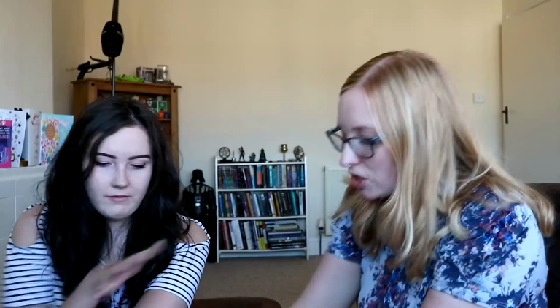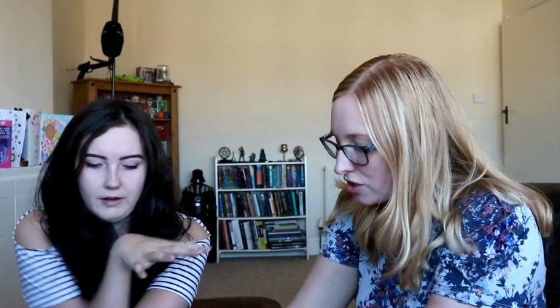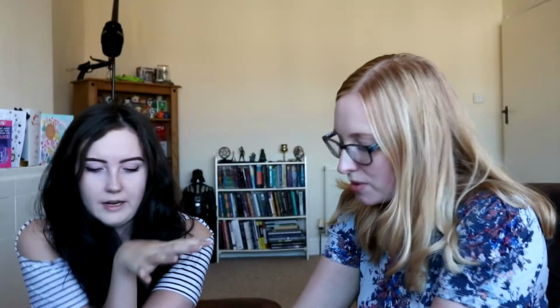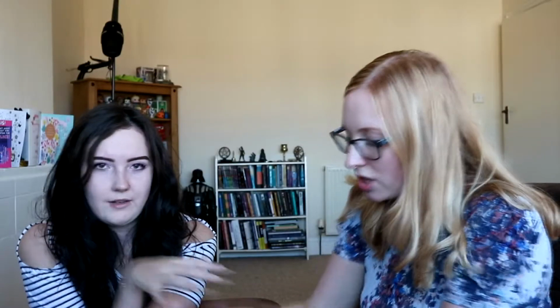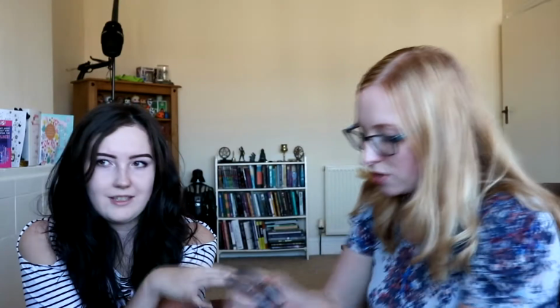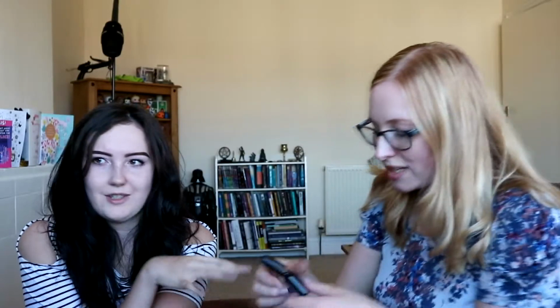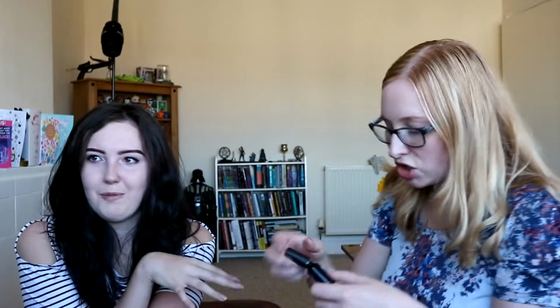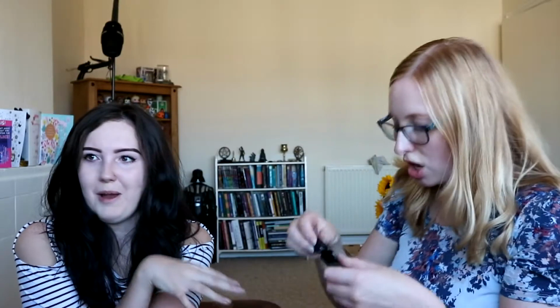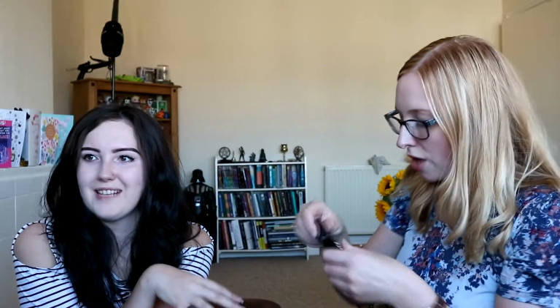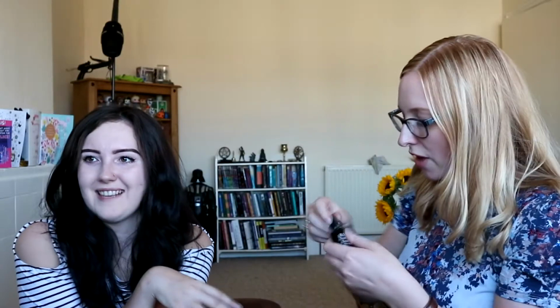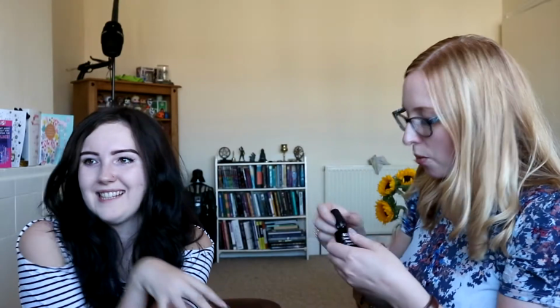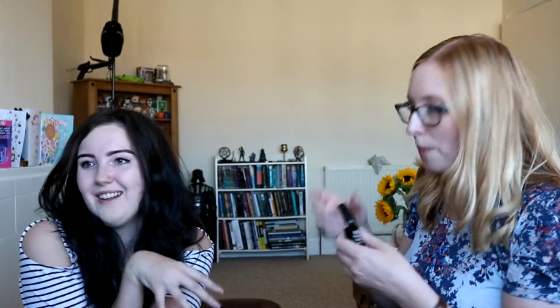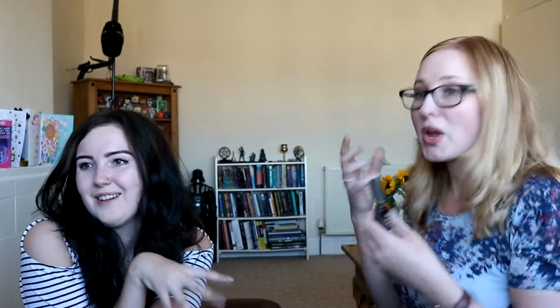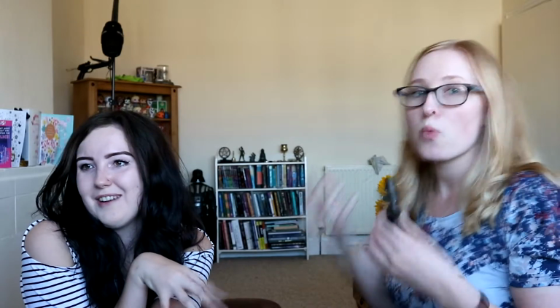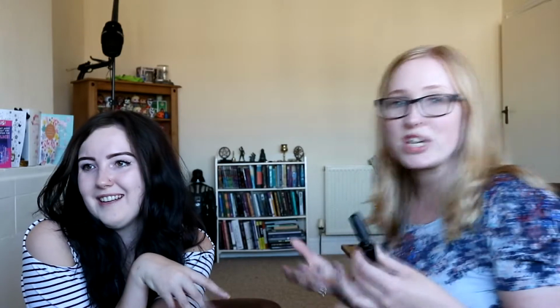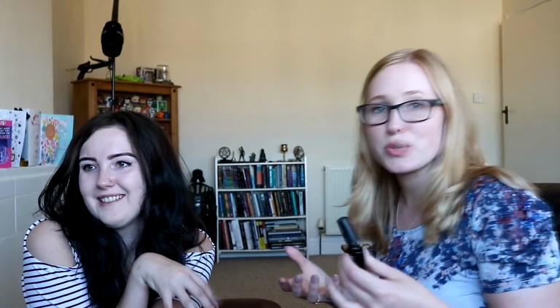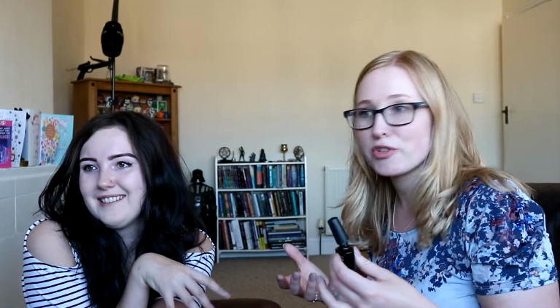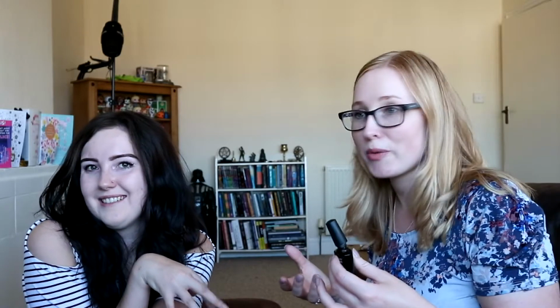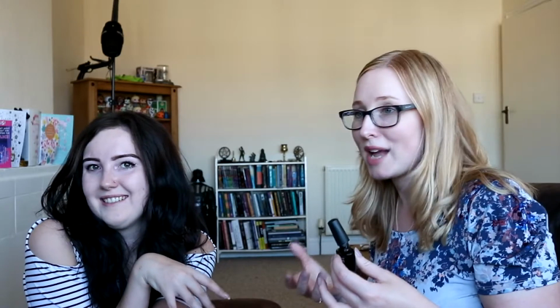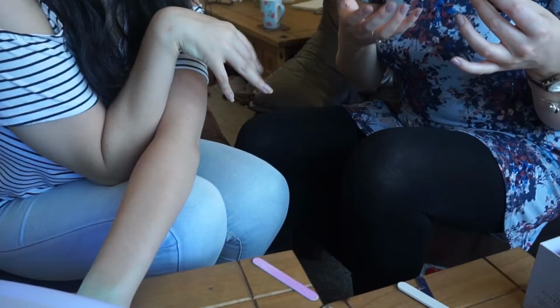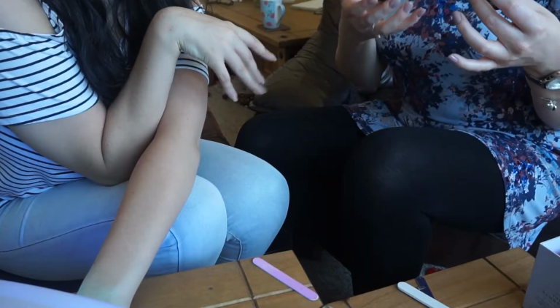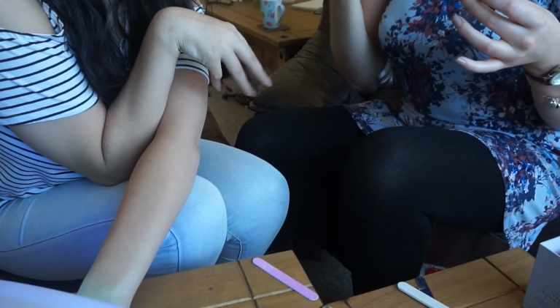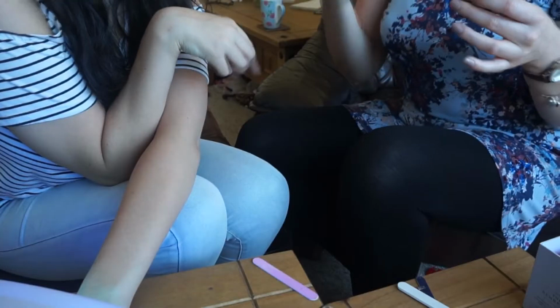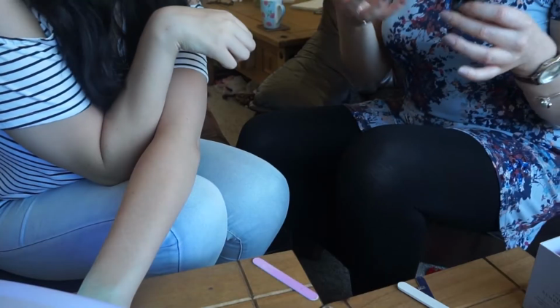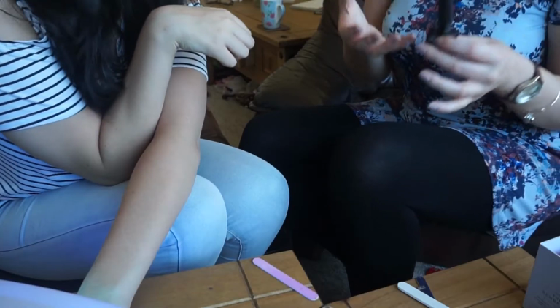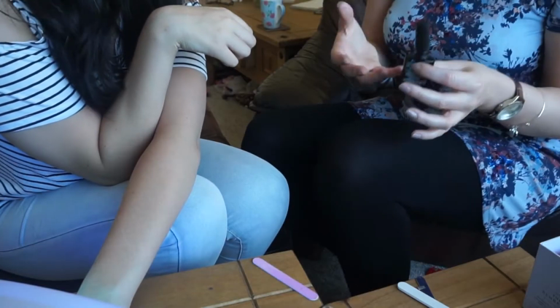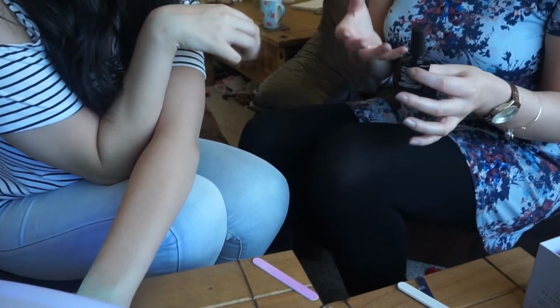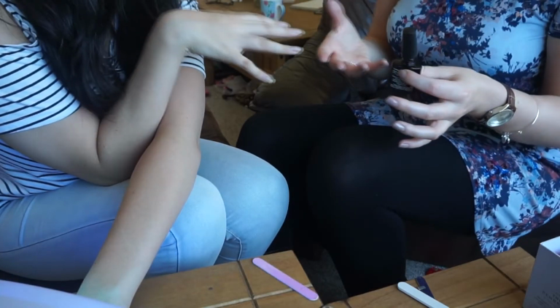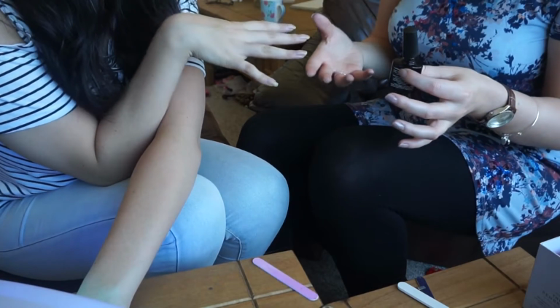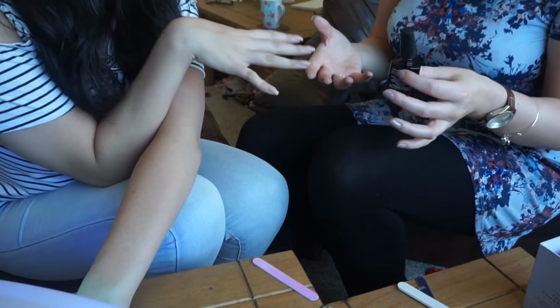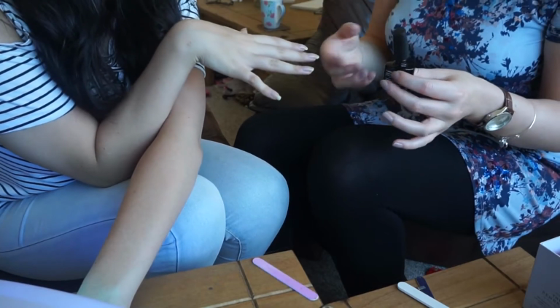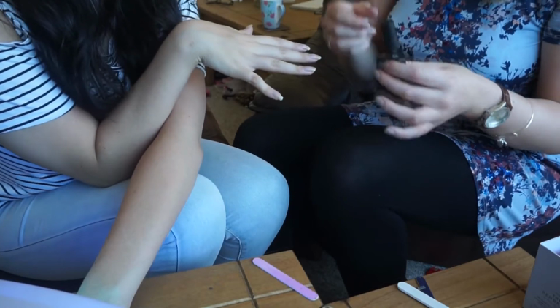When you do it on your own hands you pretty much do one hand at a time, because otherwise it's a bit of a struggle — it's impossible.